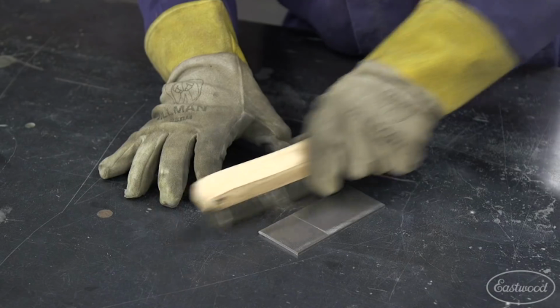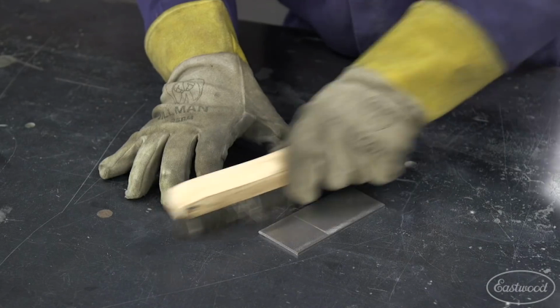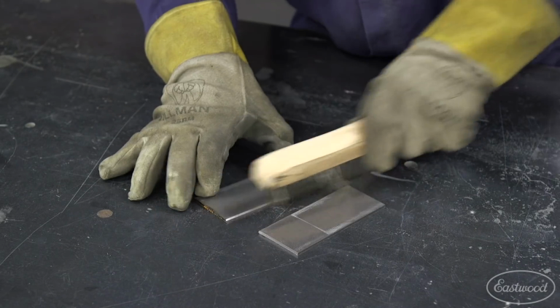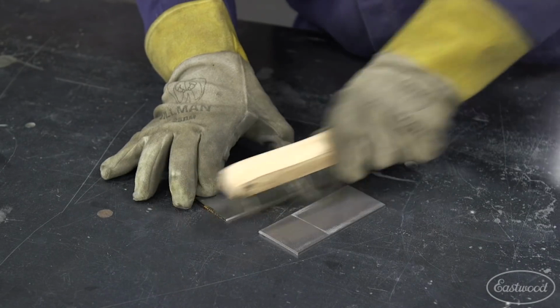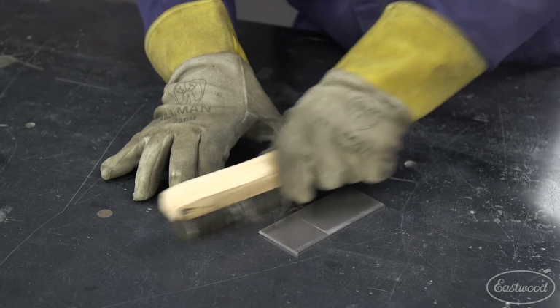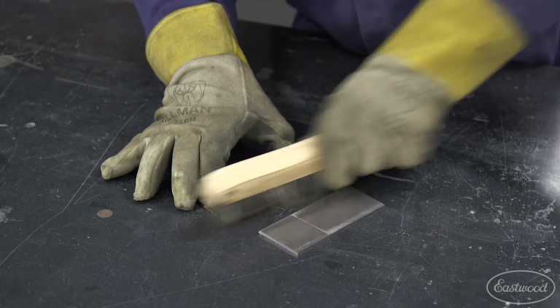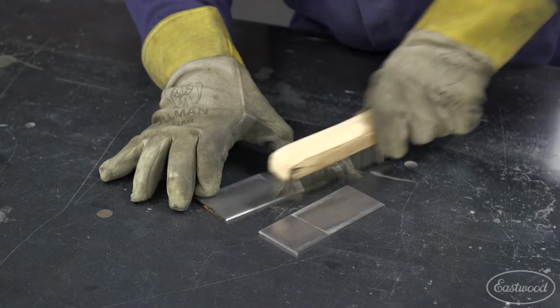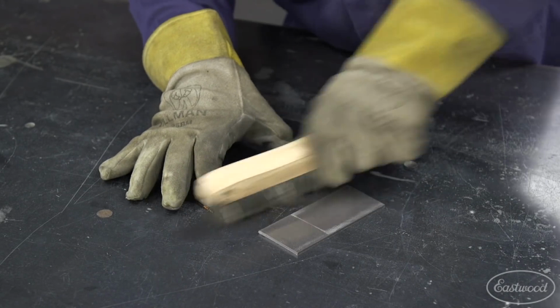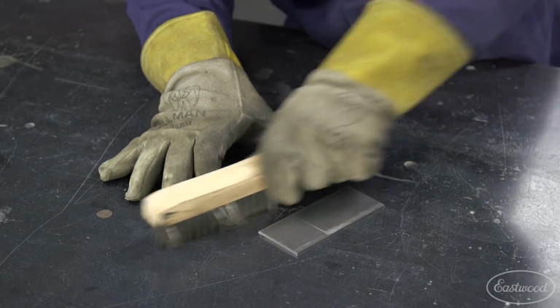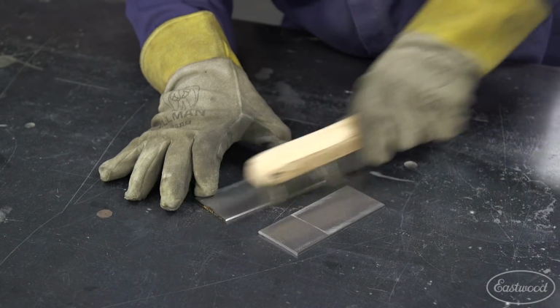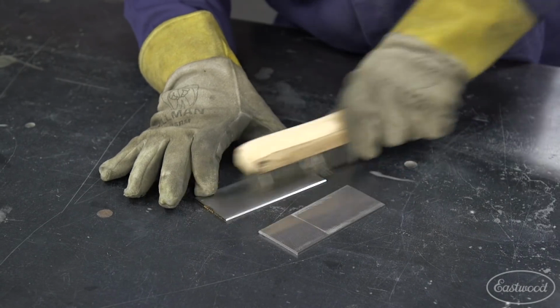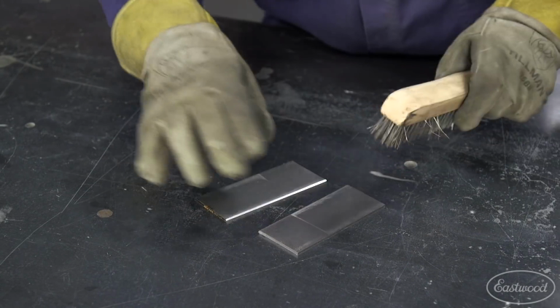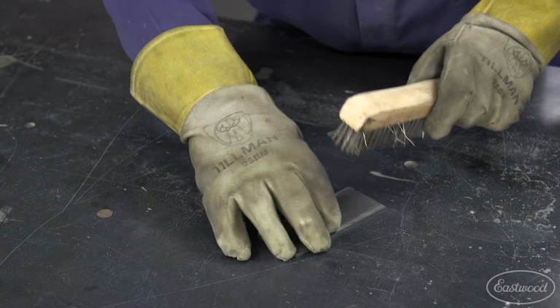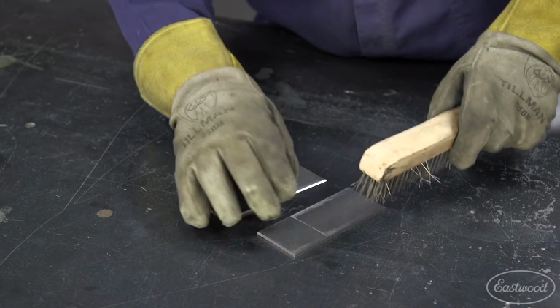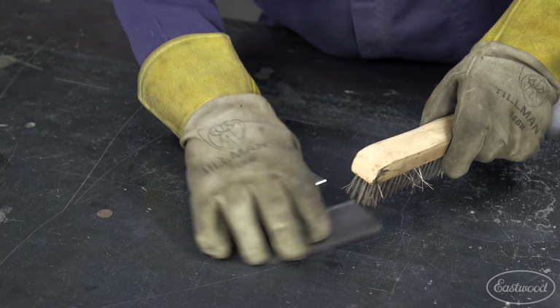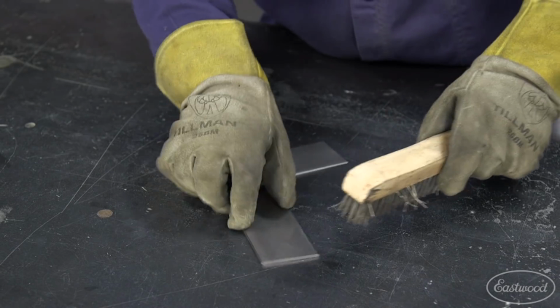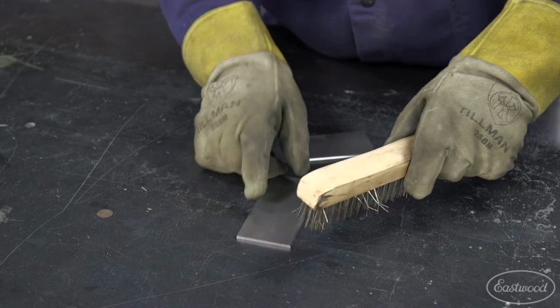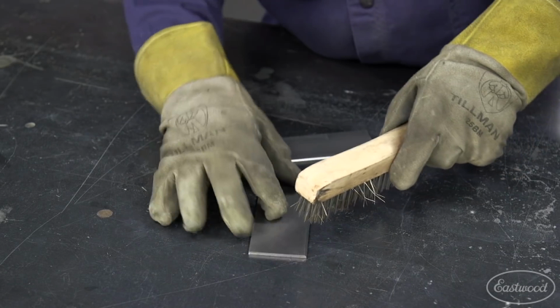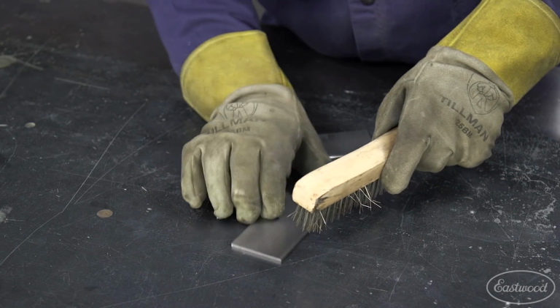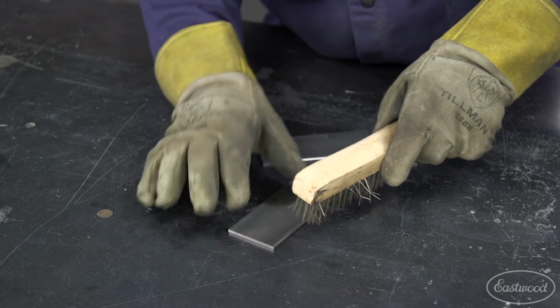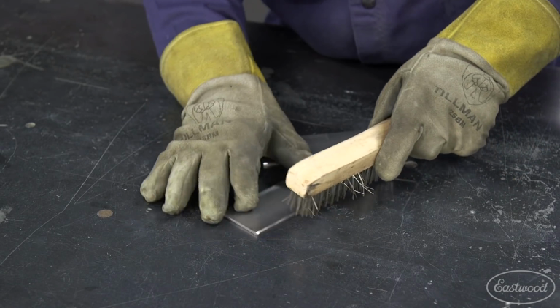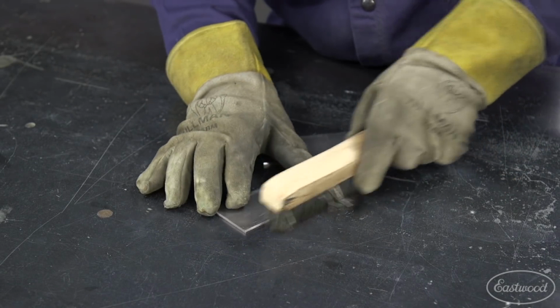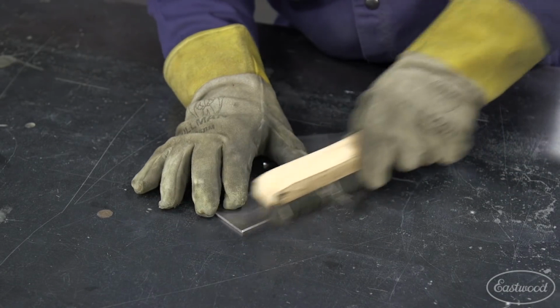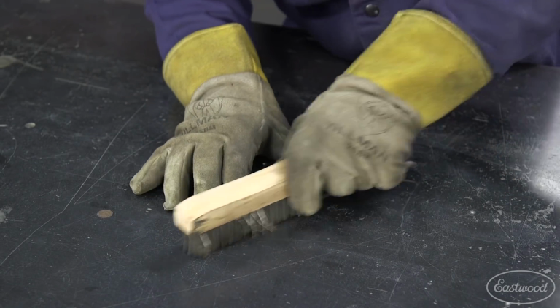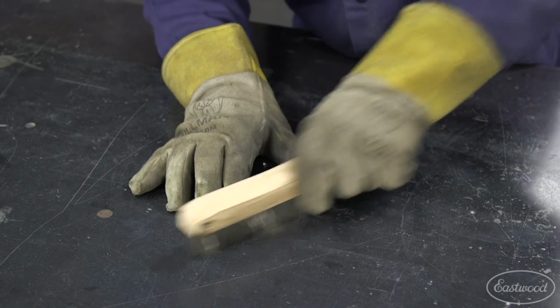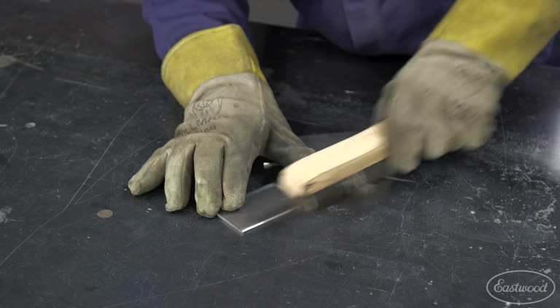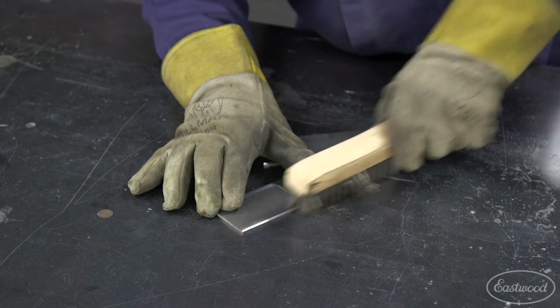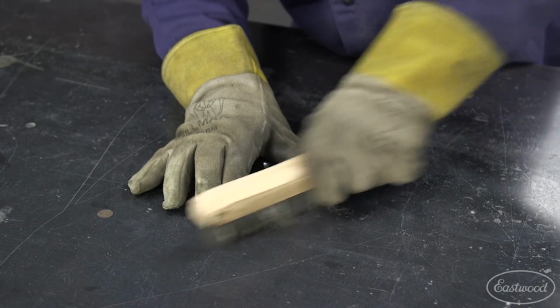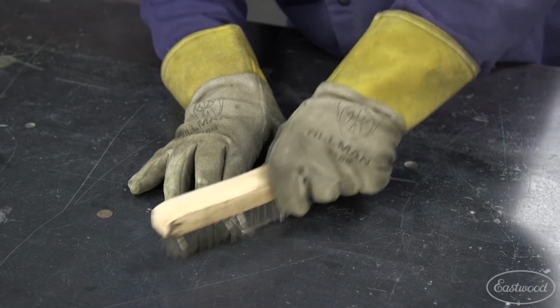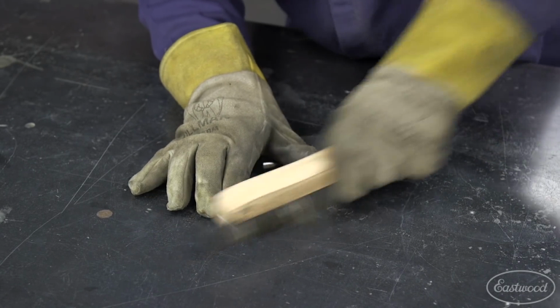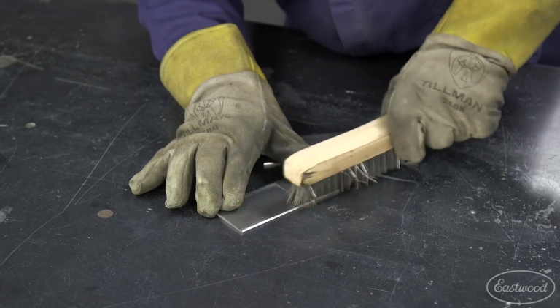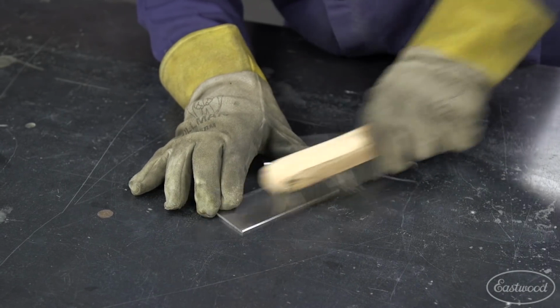Use a dedicated stainless brush or scuff pad for TIG welding prep, and low VOC pre or acetone for your final clean when welding.